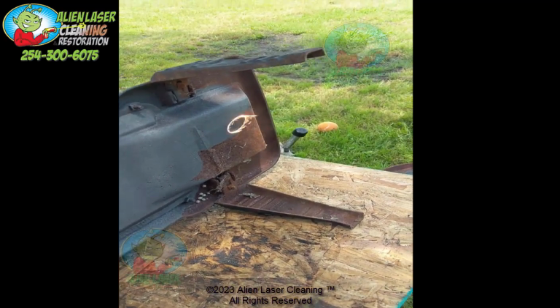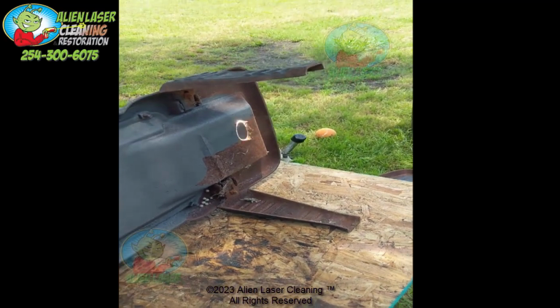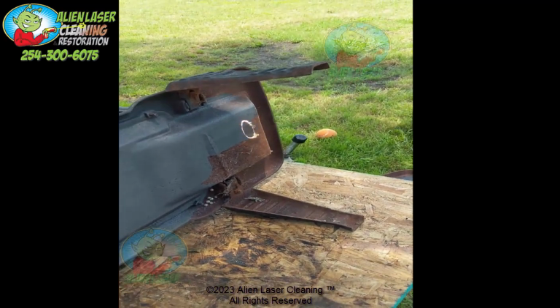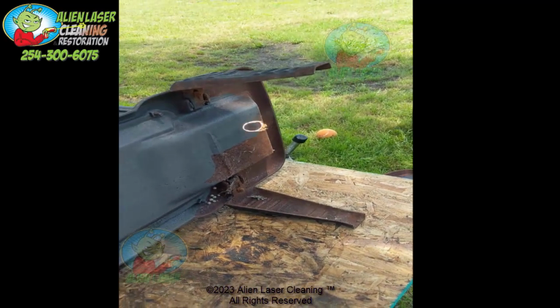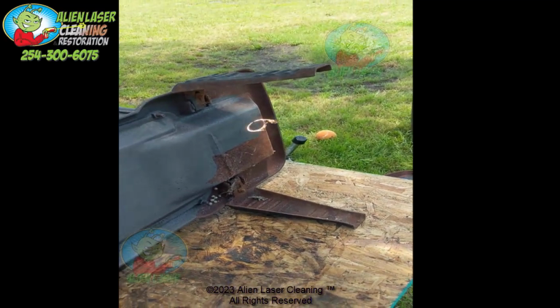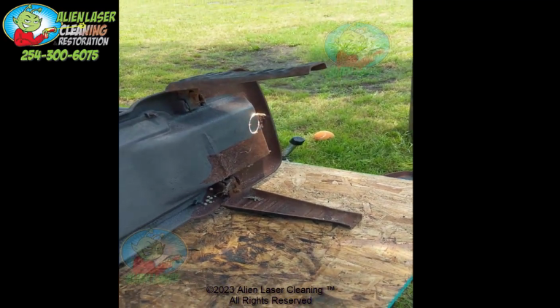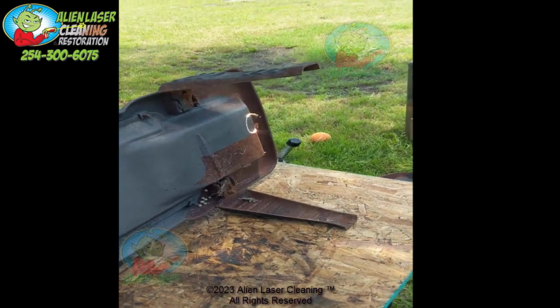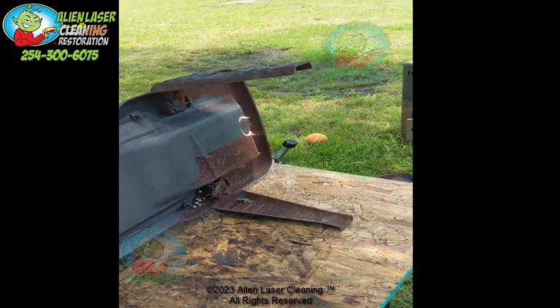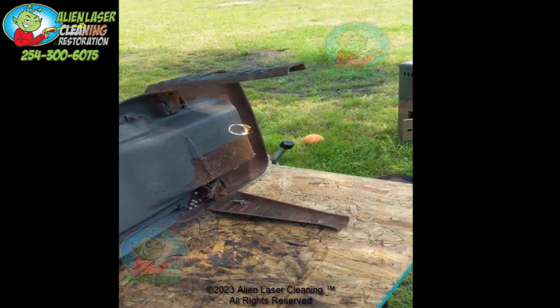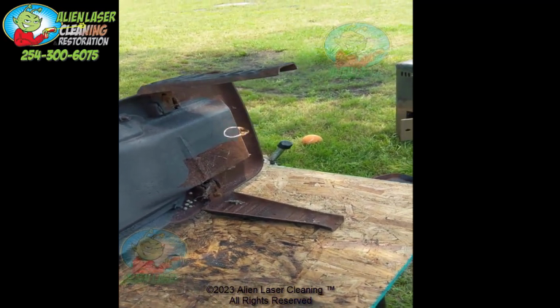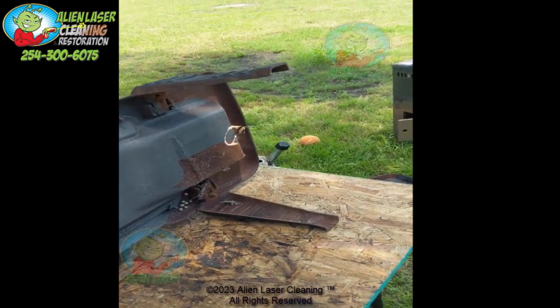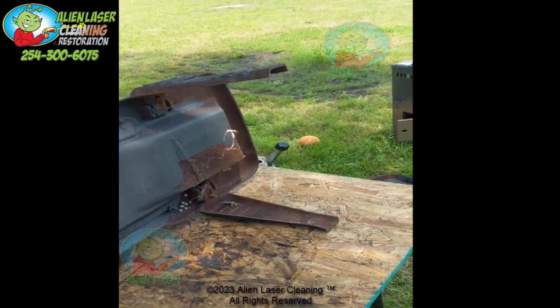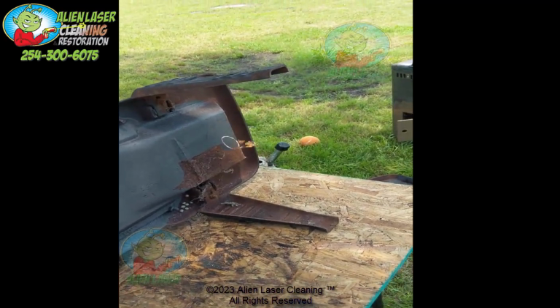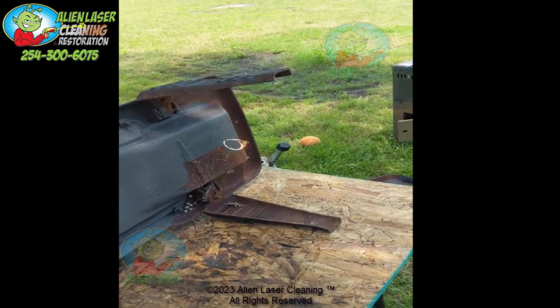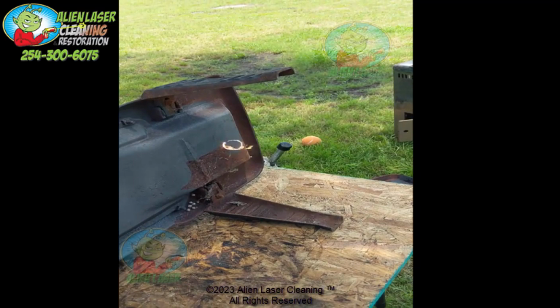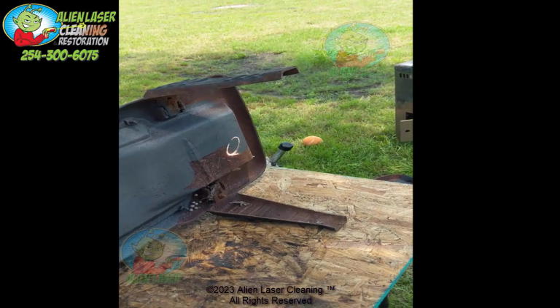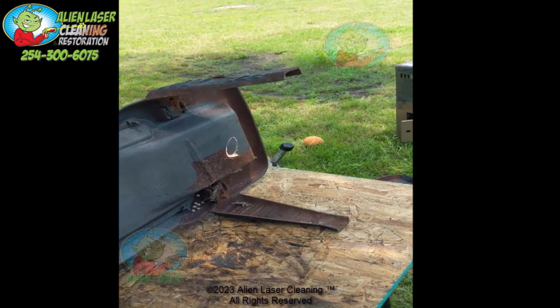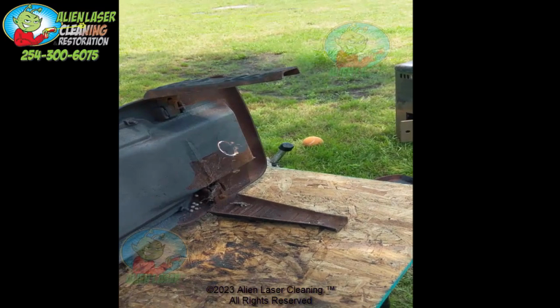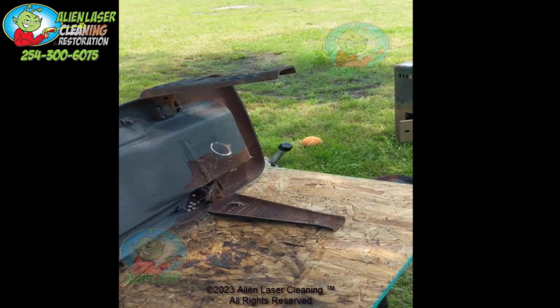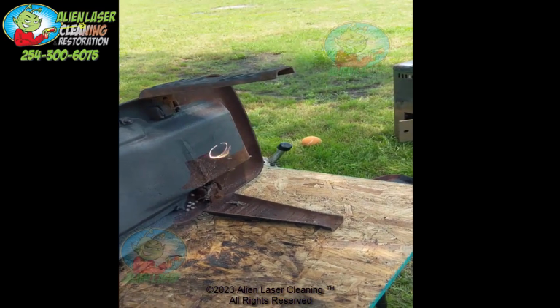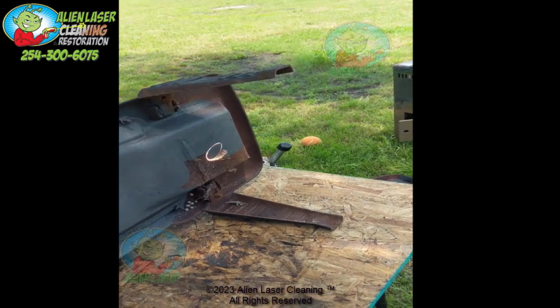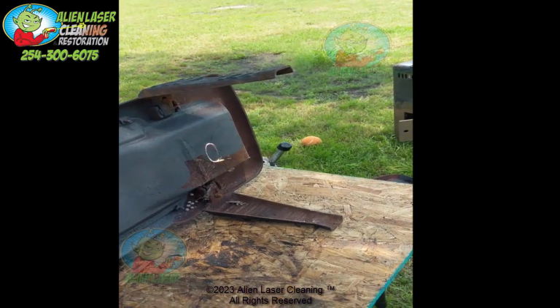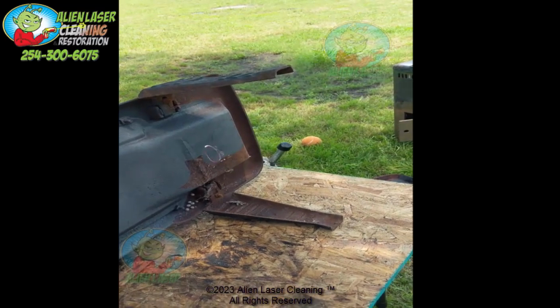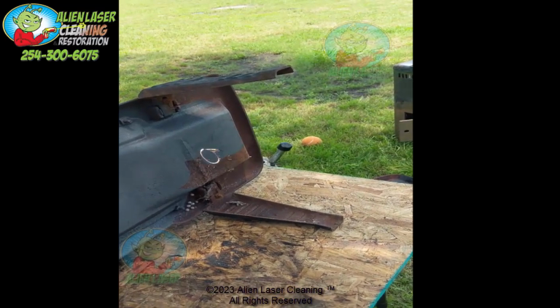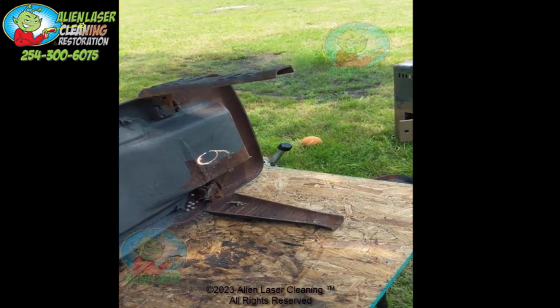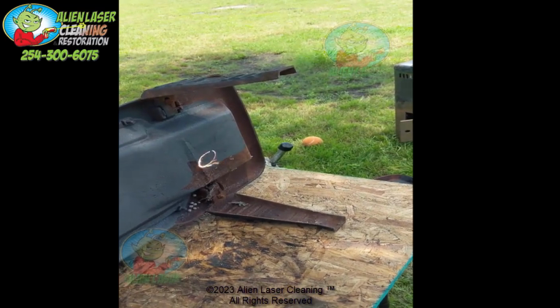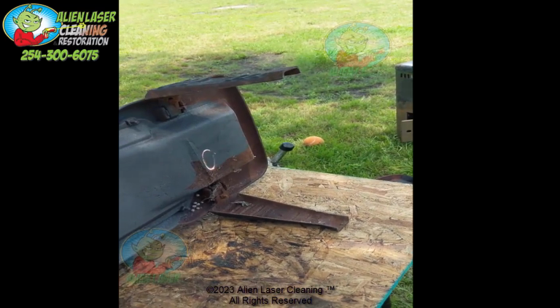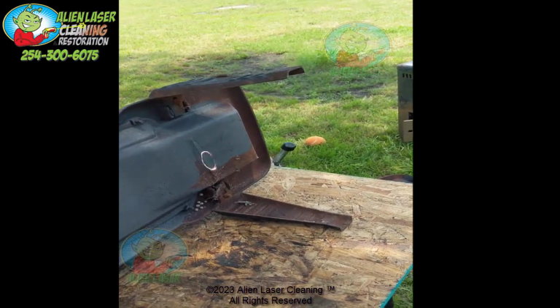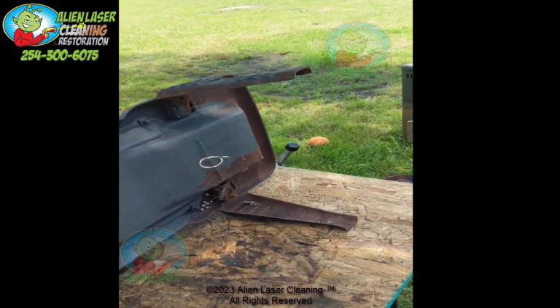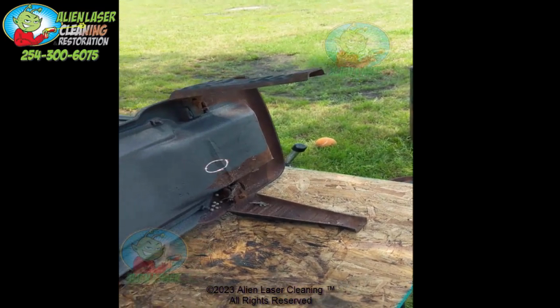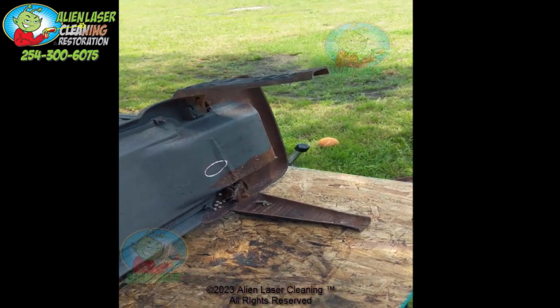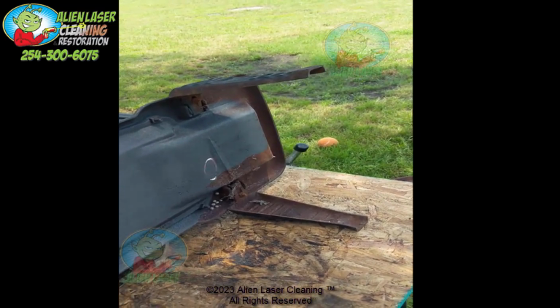Alien Laser Cleaning — alienlasercleaning.com. Reach out to us if you have any questions.